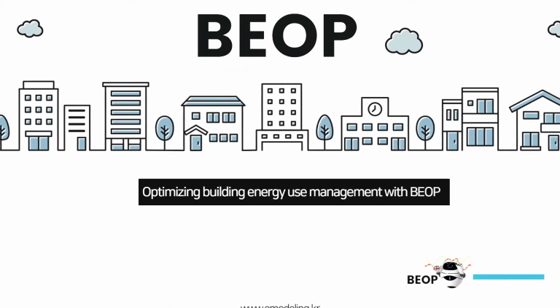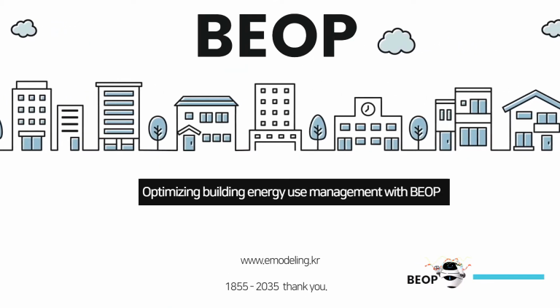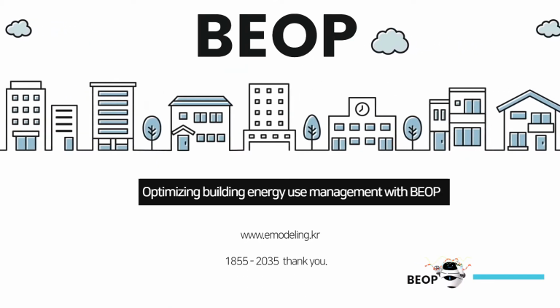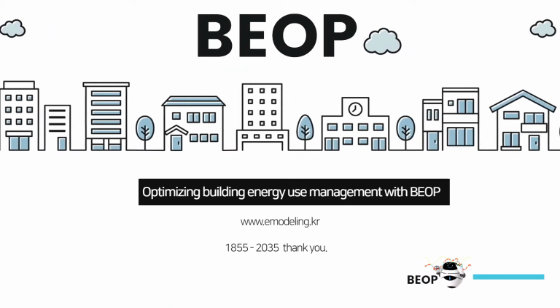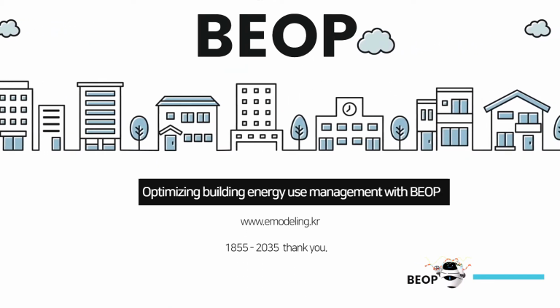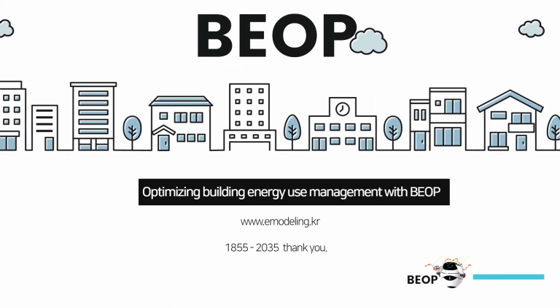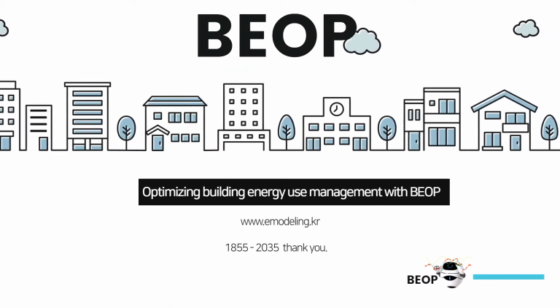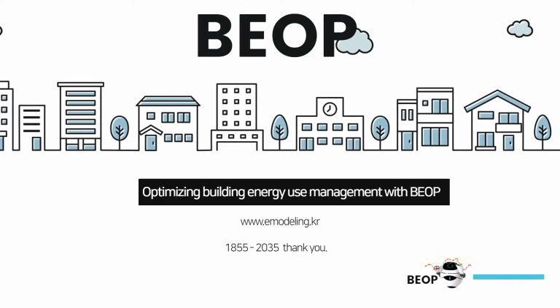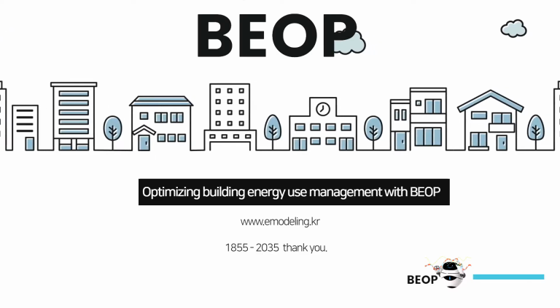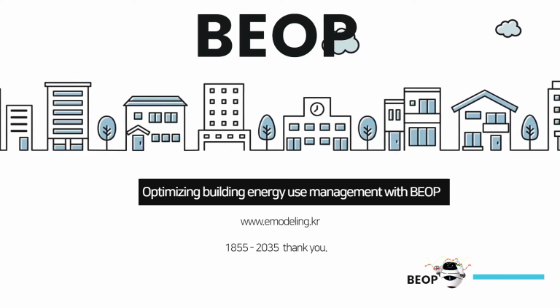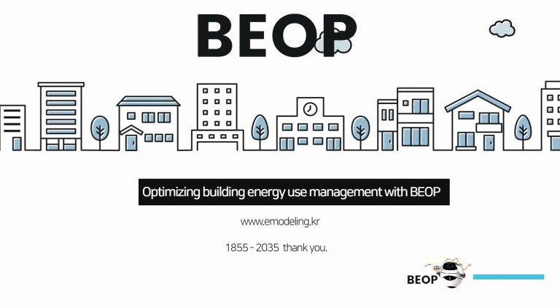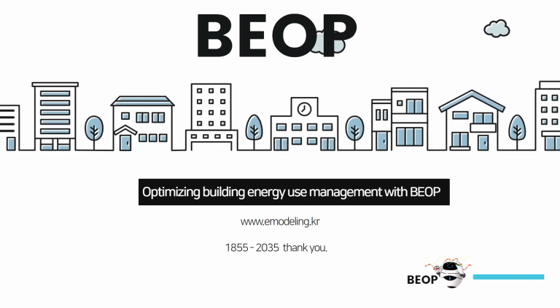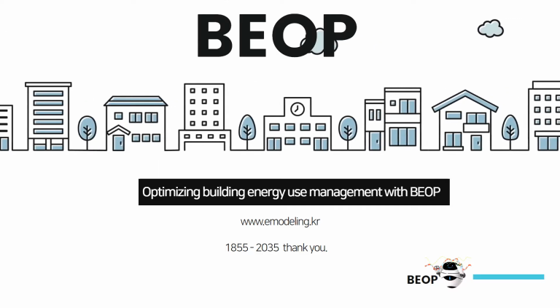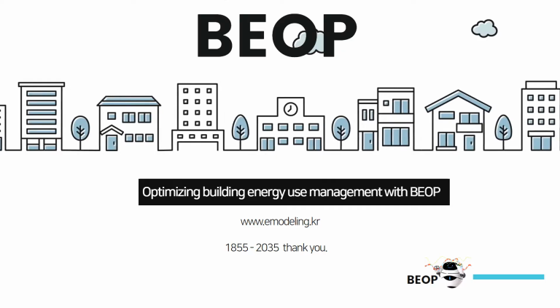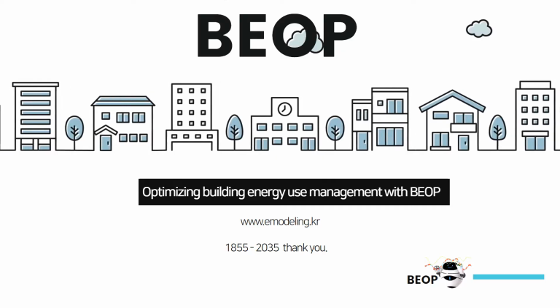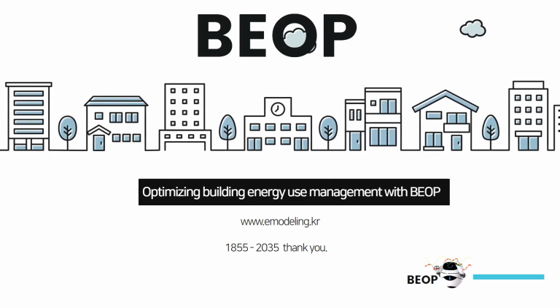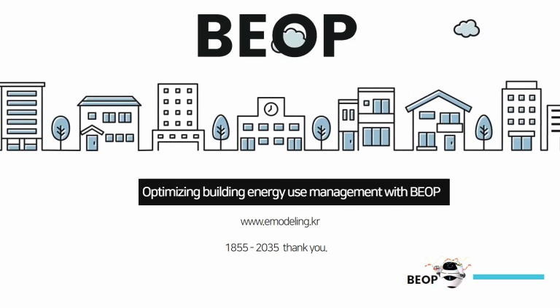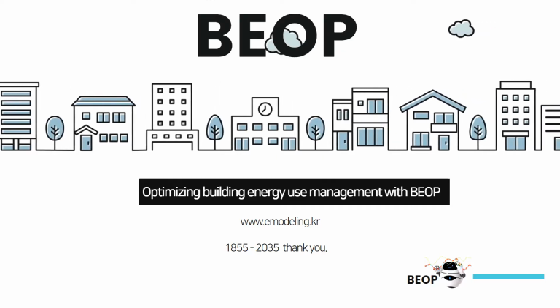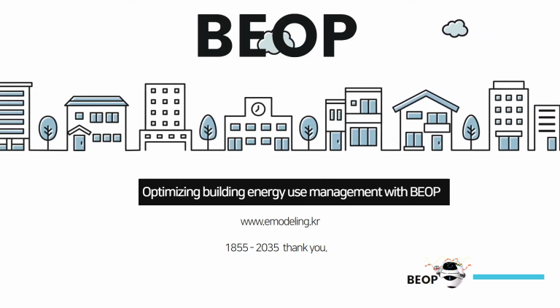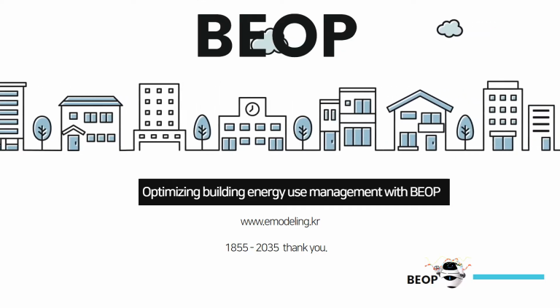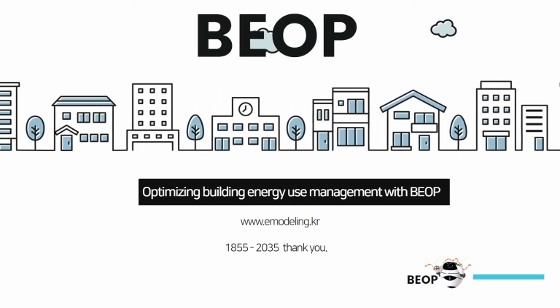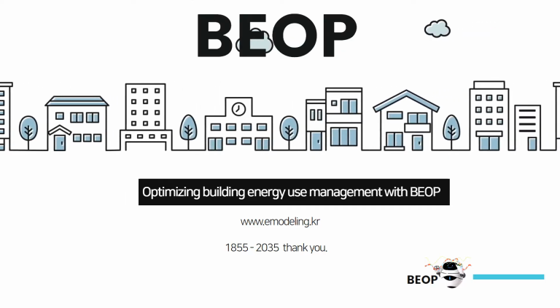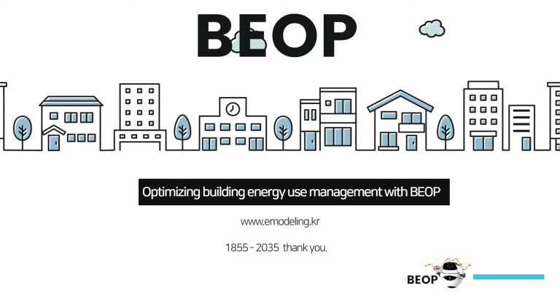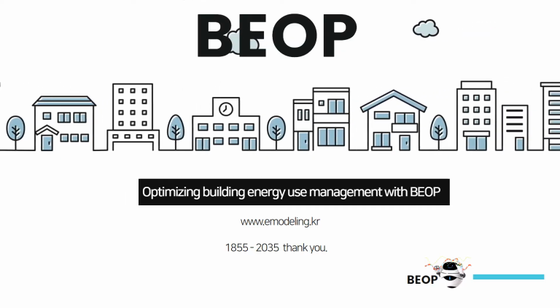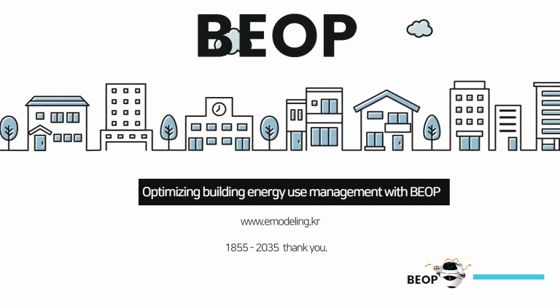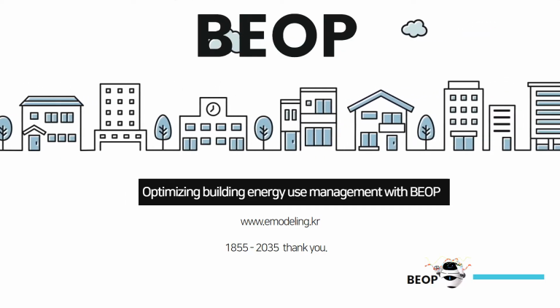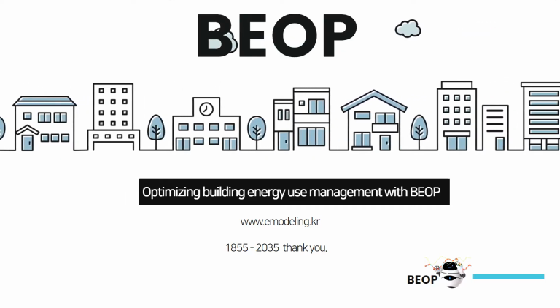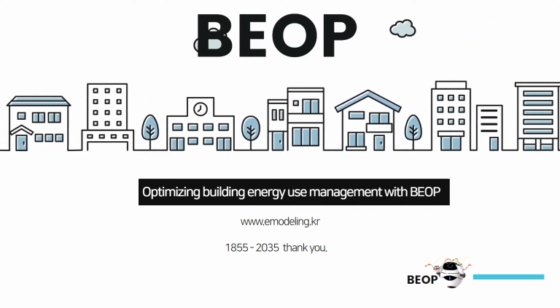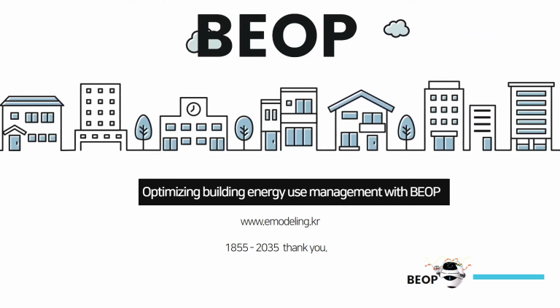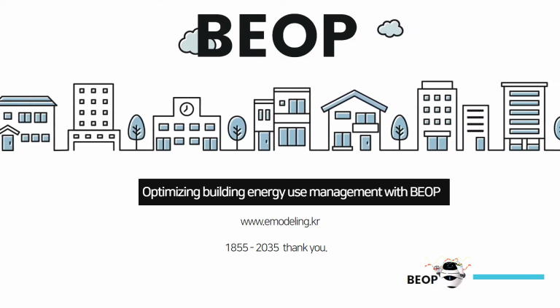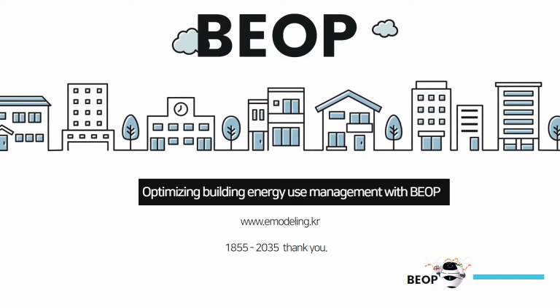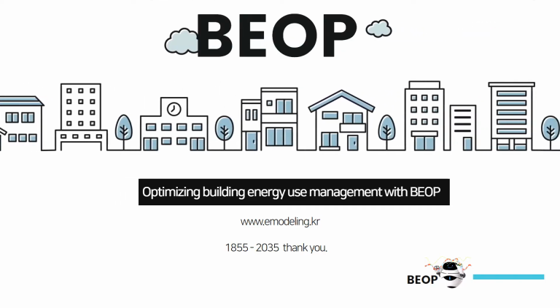Achieve optimized building energy use. www.emodeling.kr. Thank you.